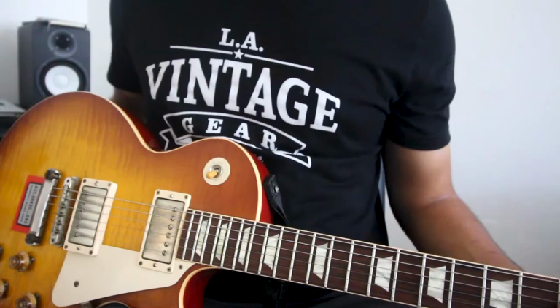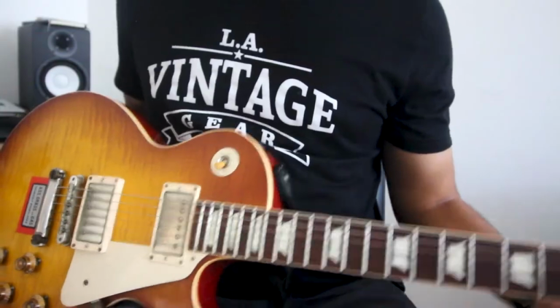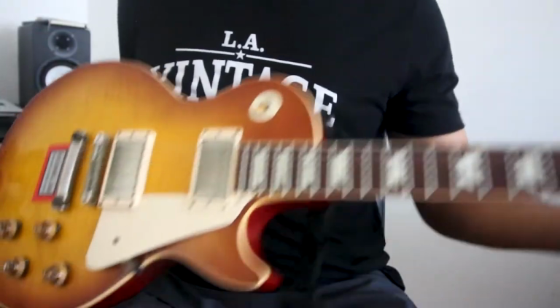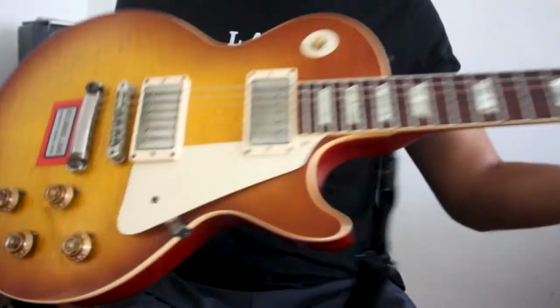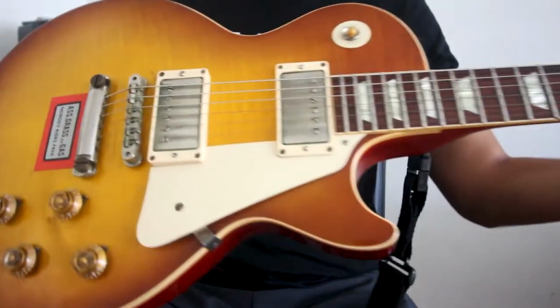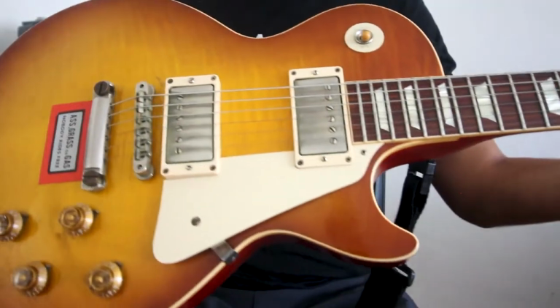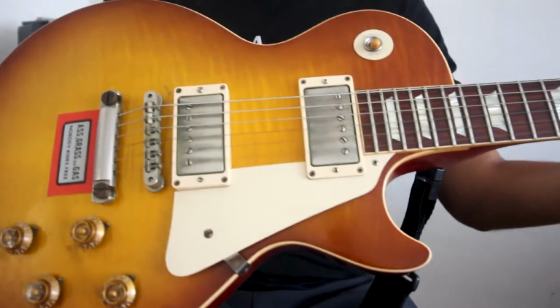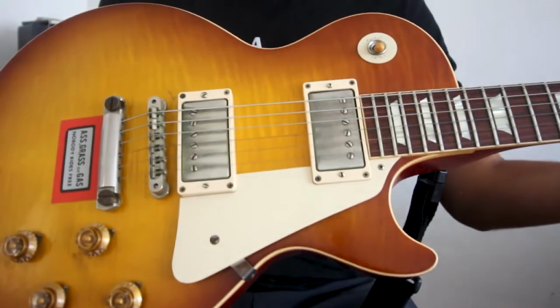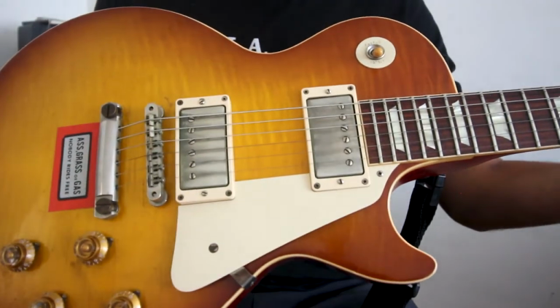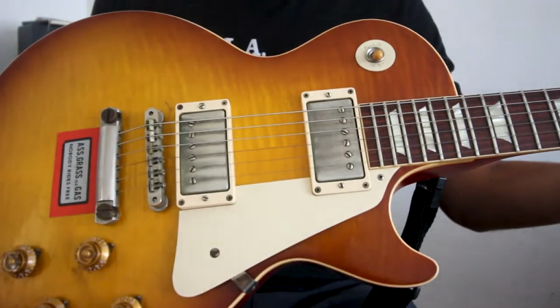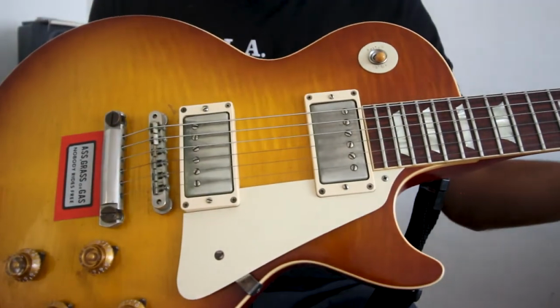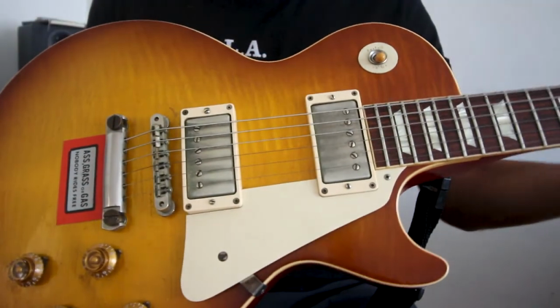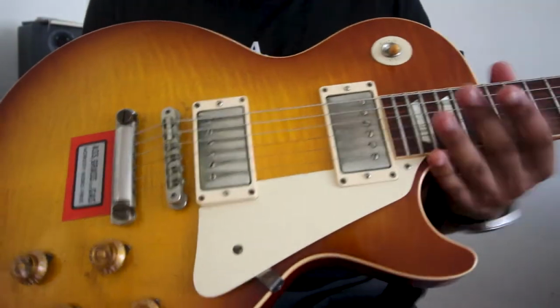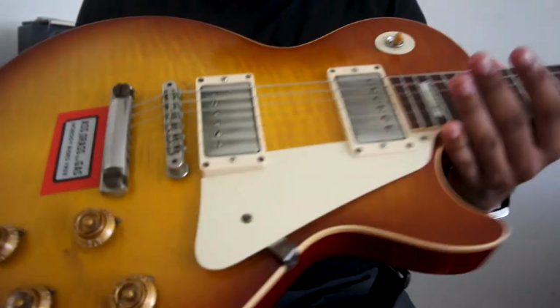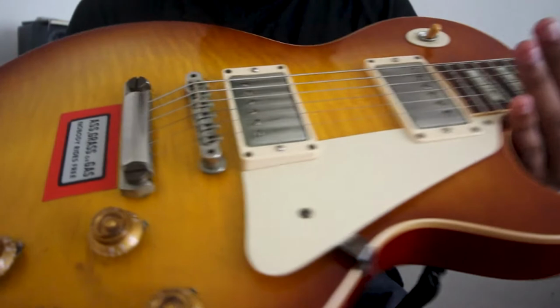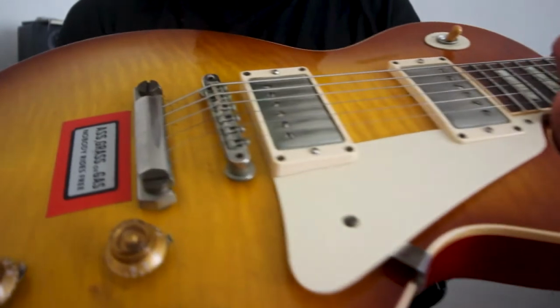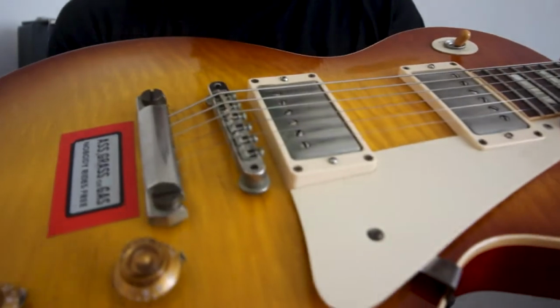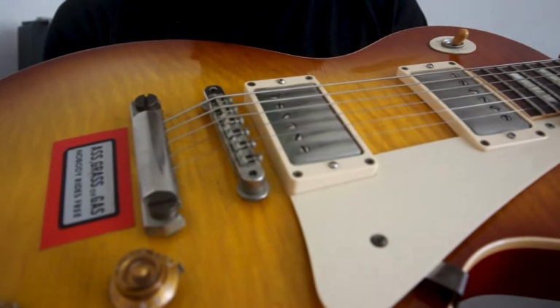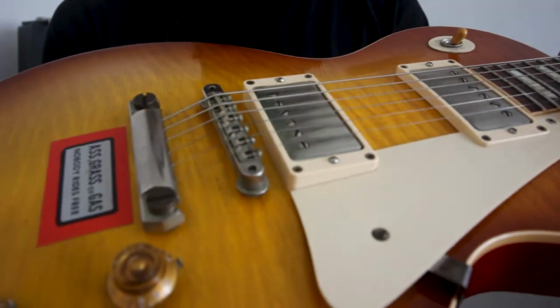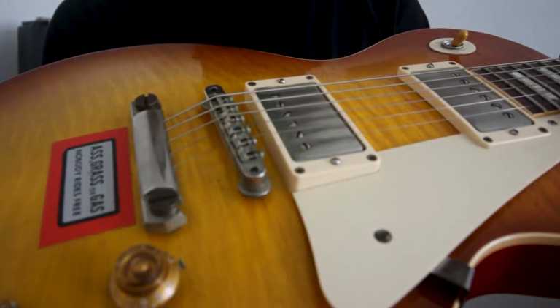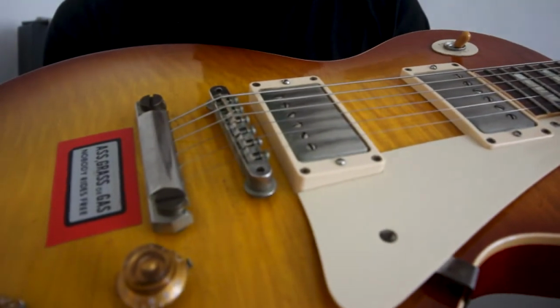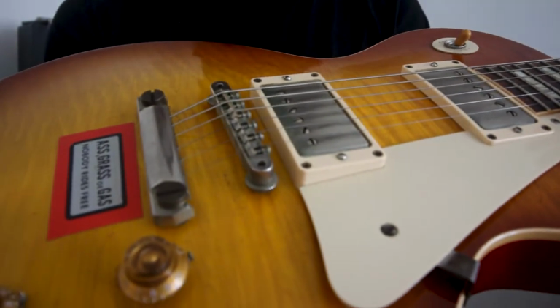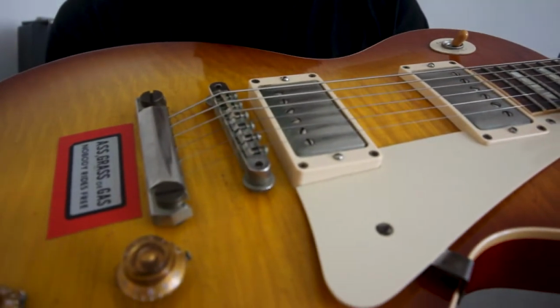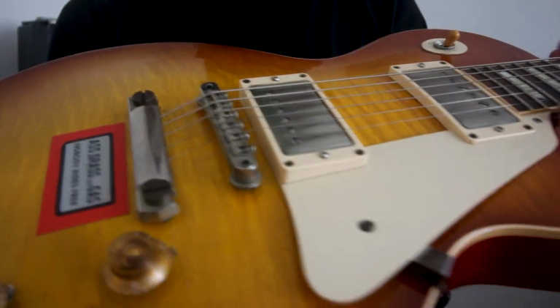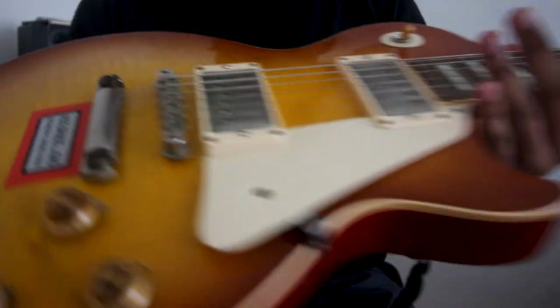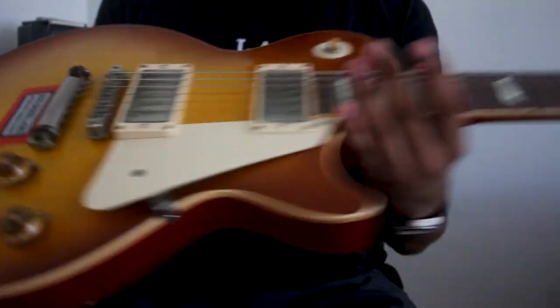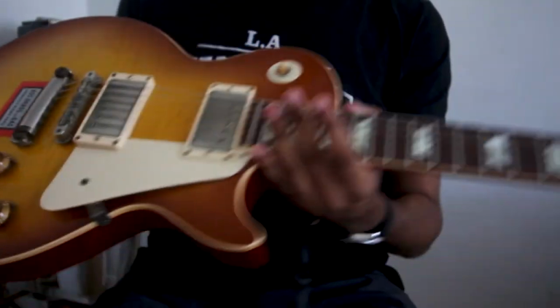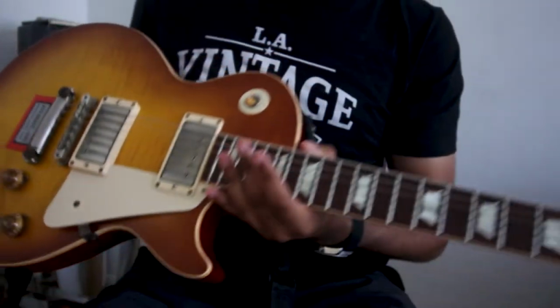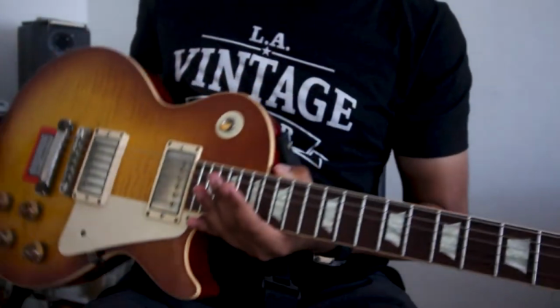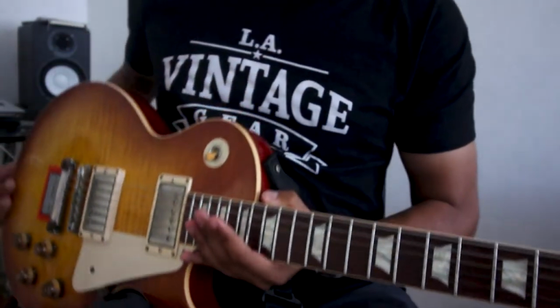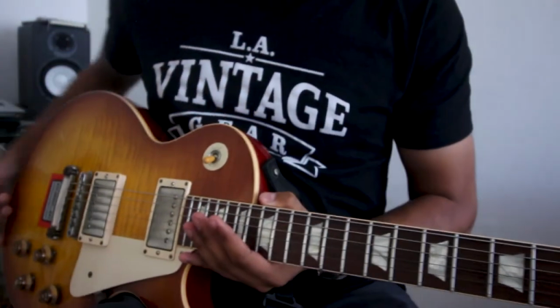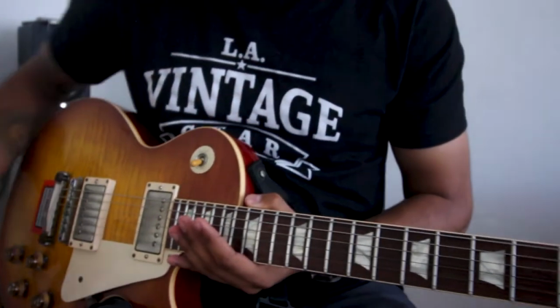Here is the Gibson Les Paul strung up normally with 10s. Let's see how it sounds.